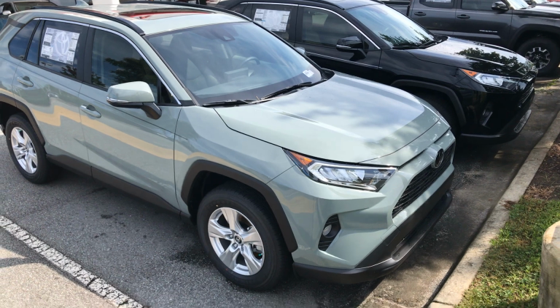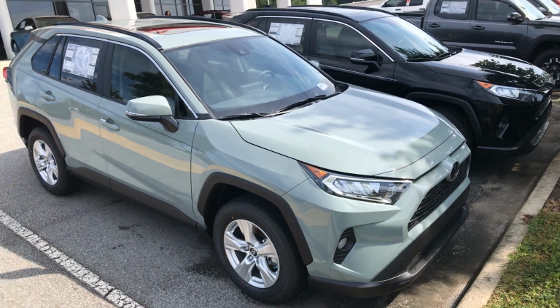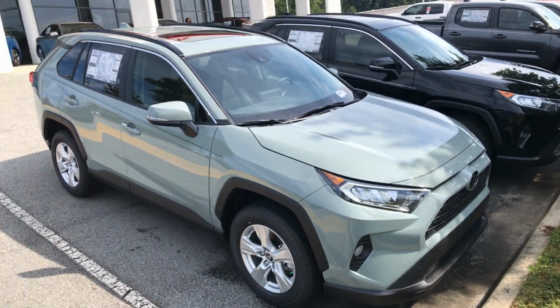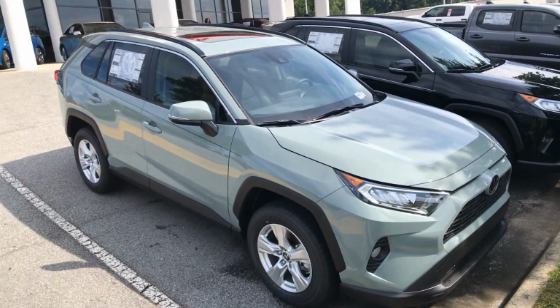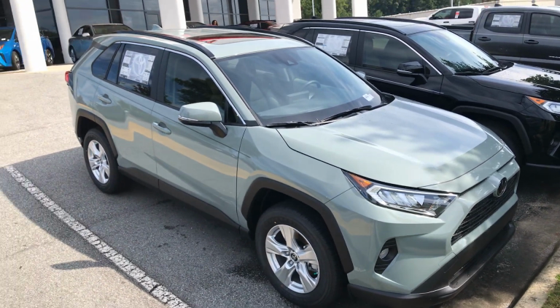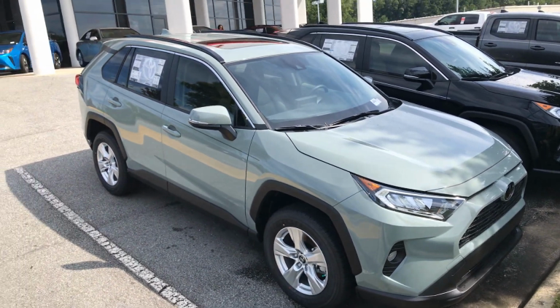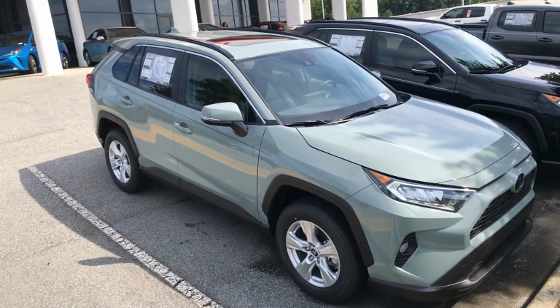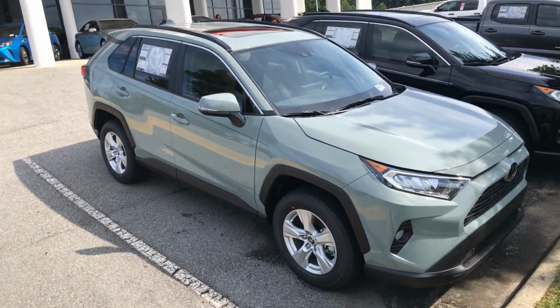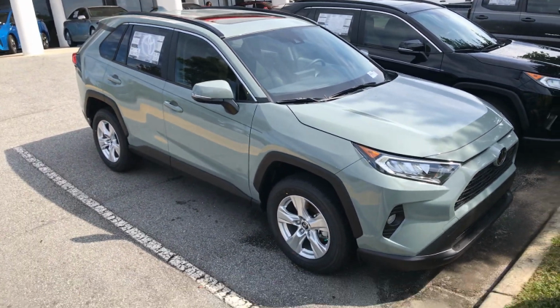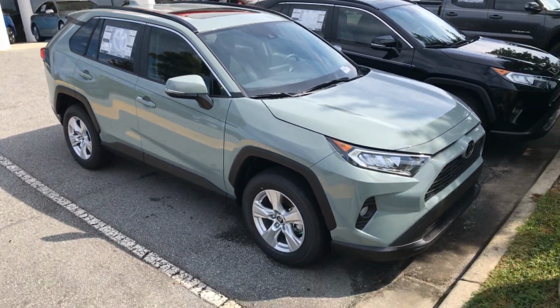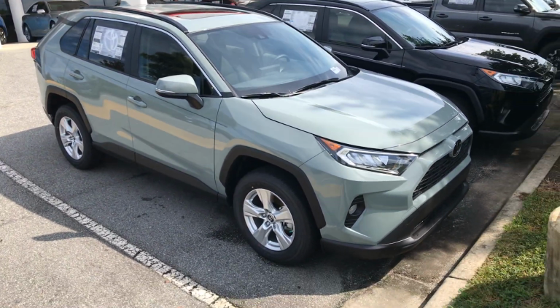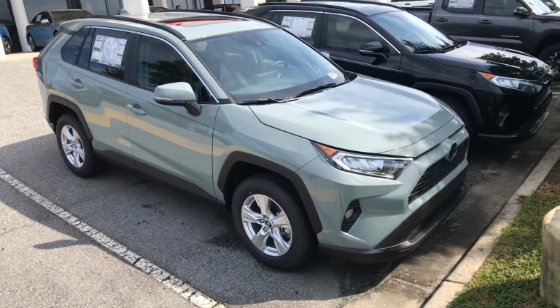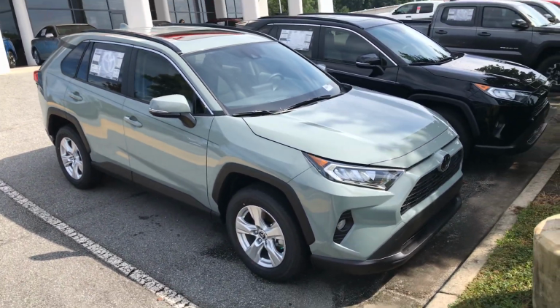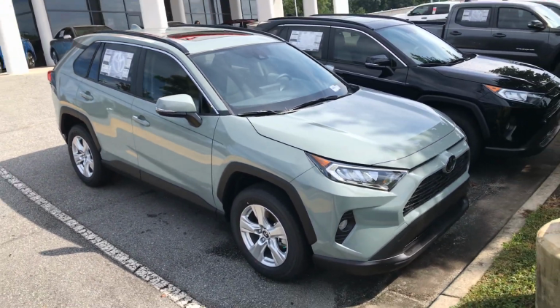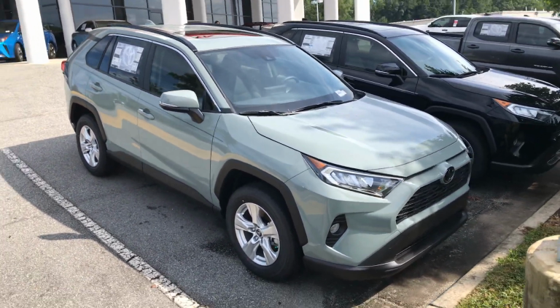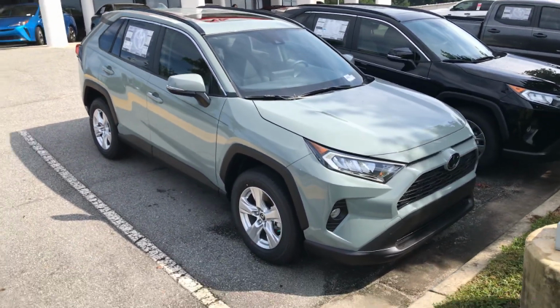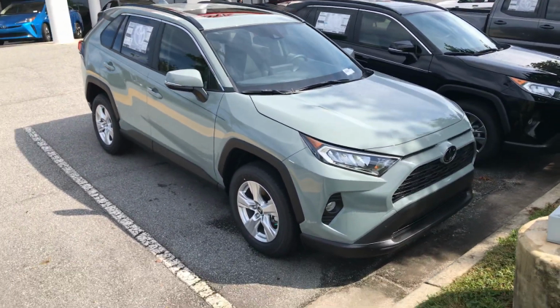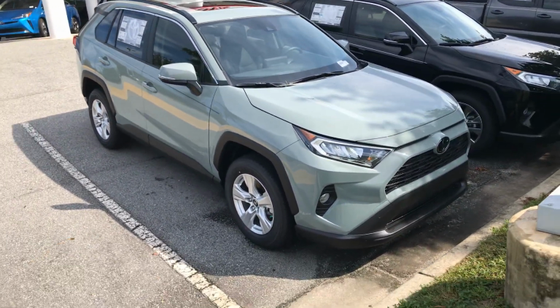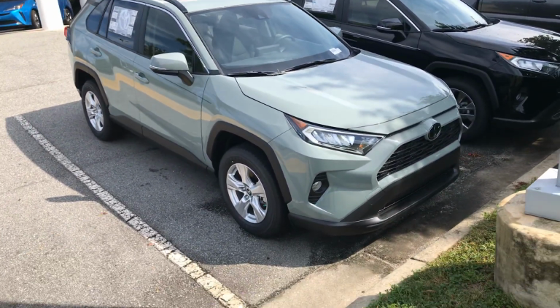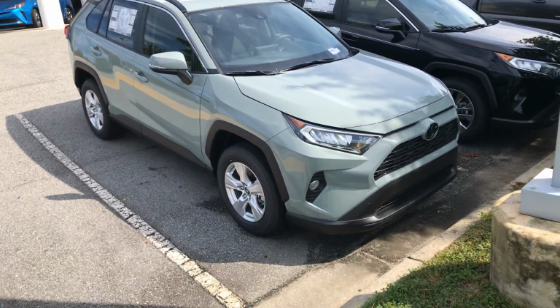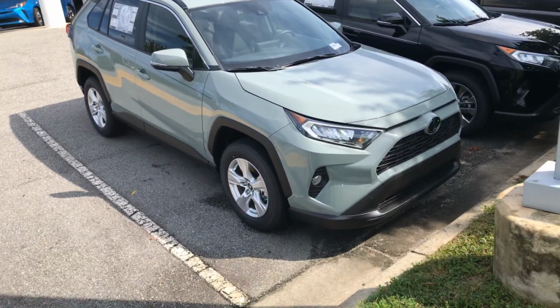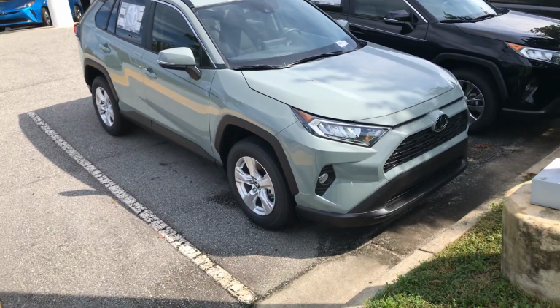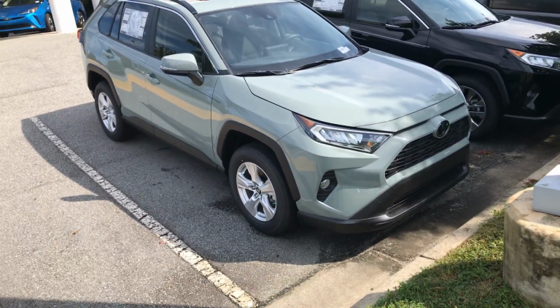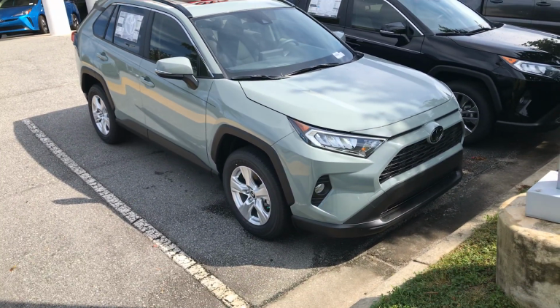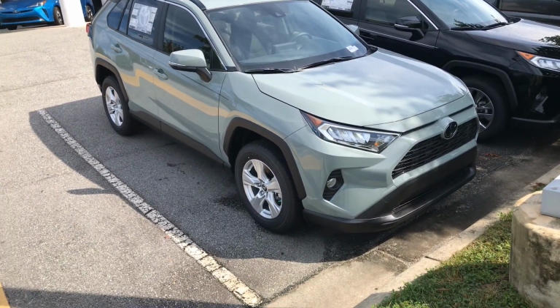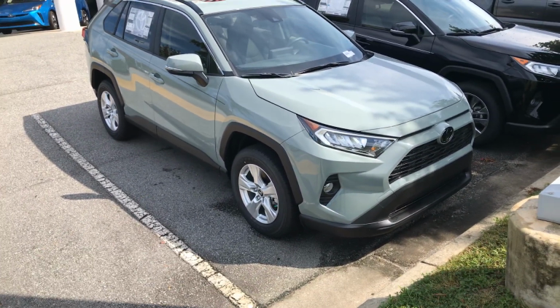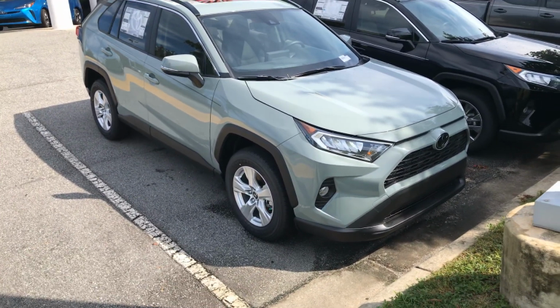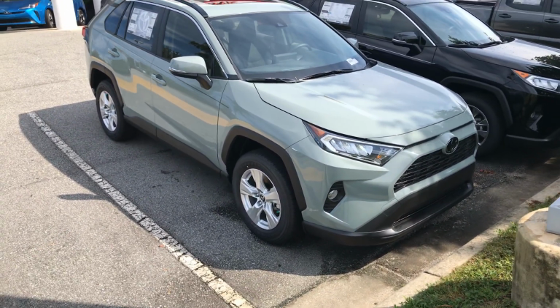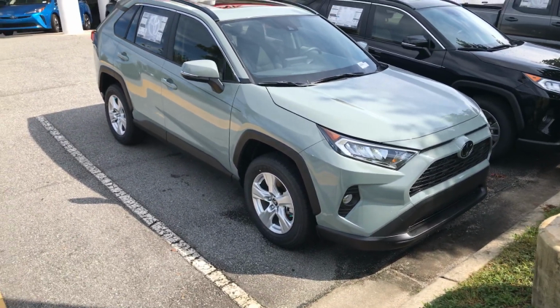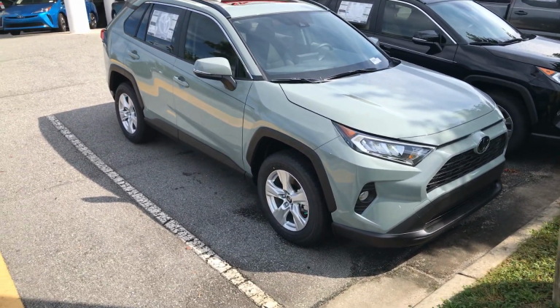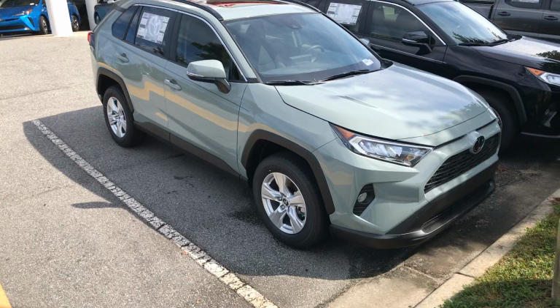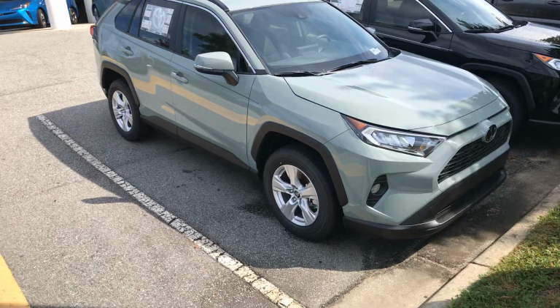Hey Eddie, it's Luke. I just wanted to show you this 2019 RAV4 XLE.